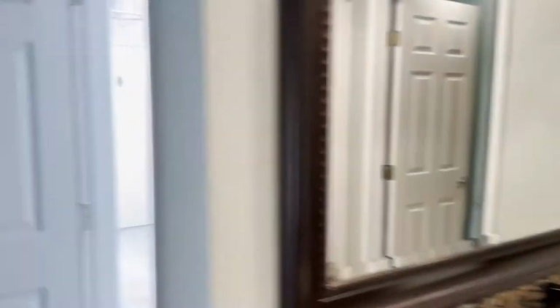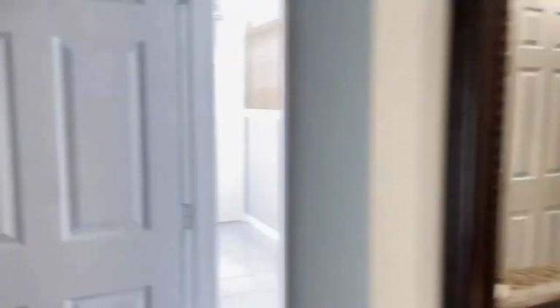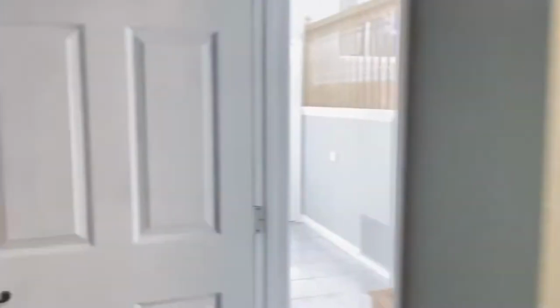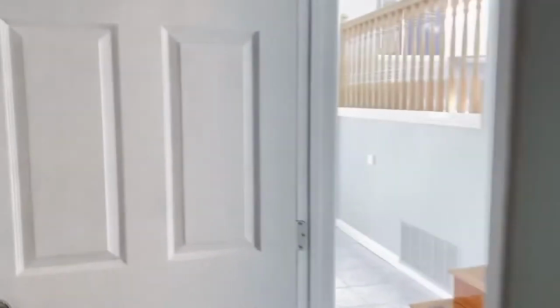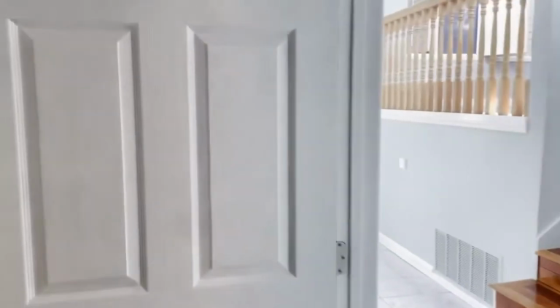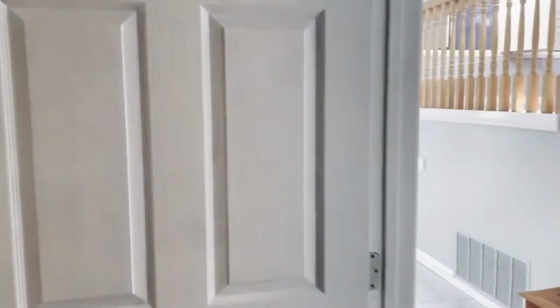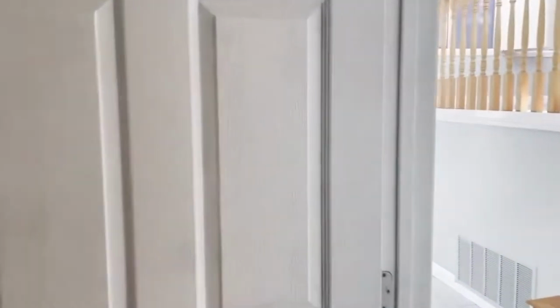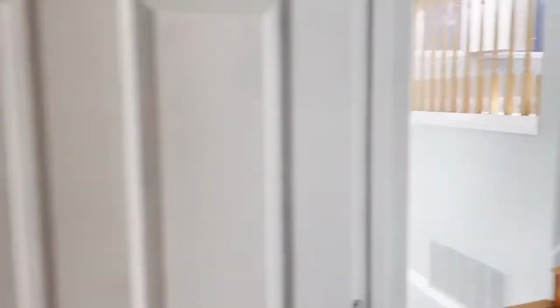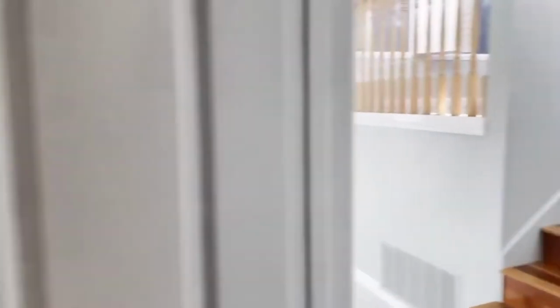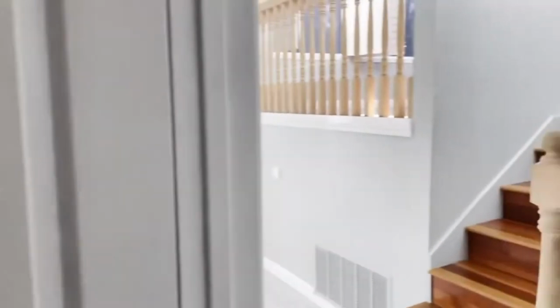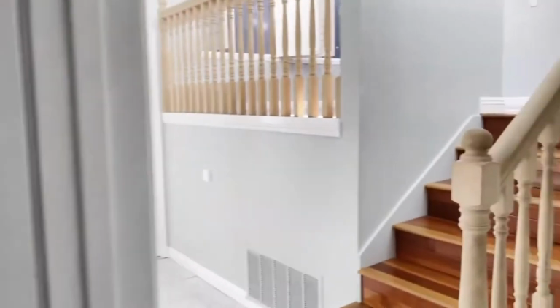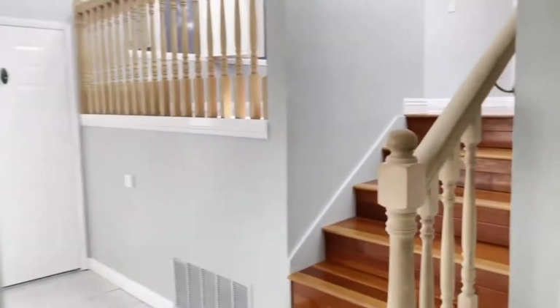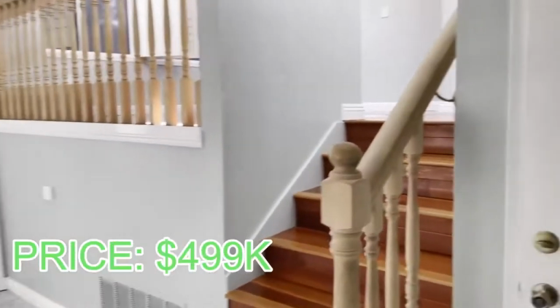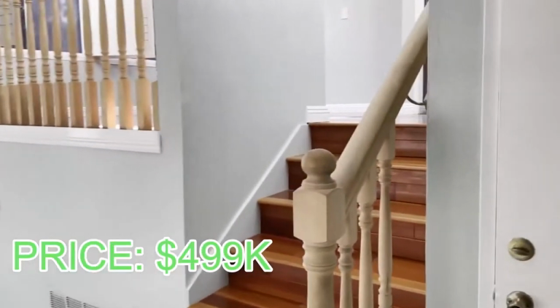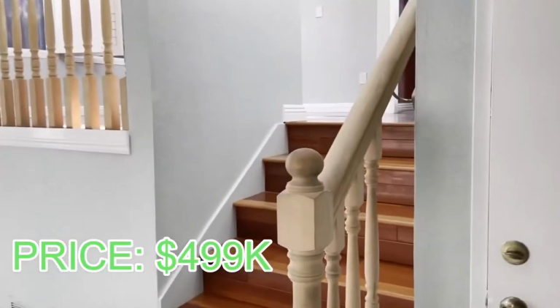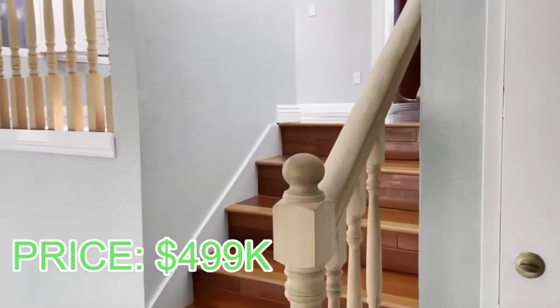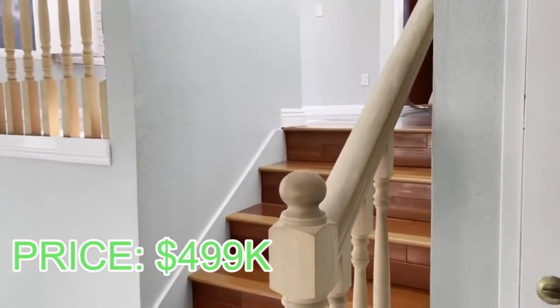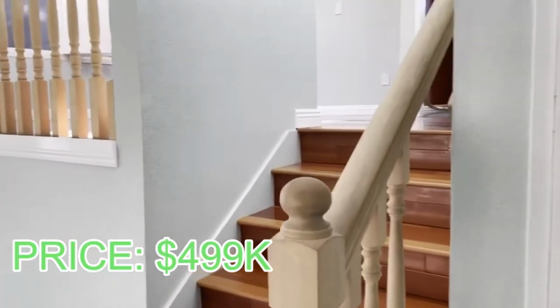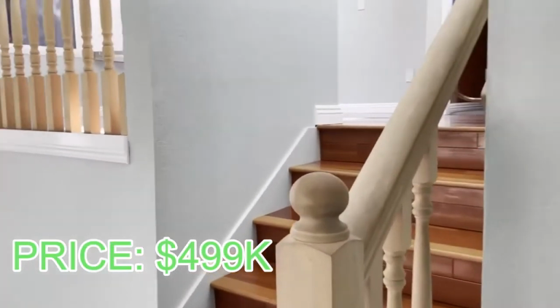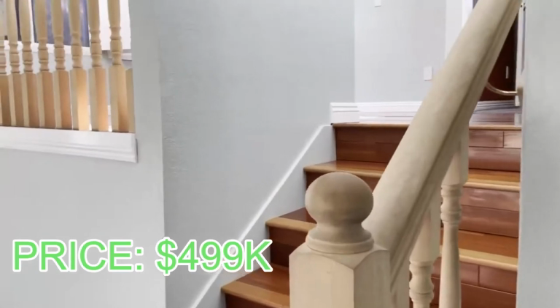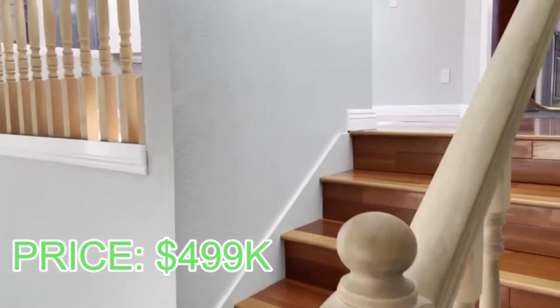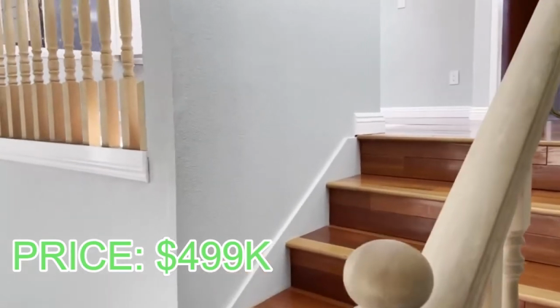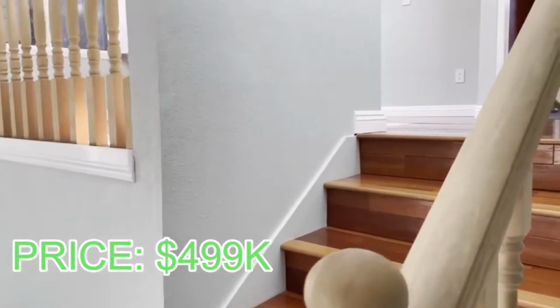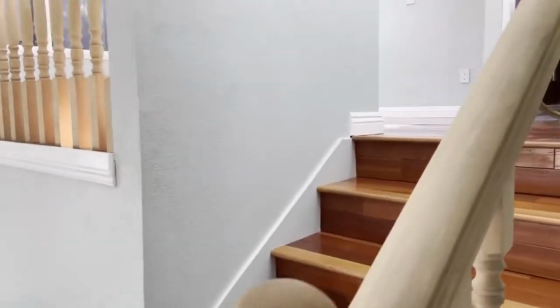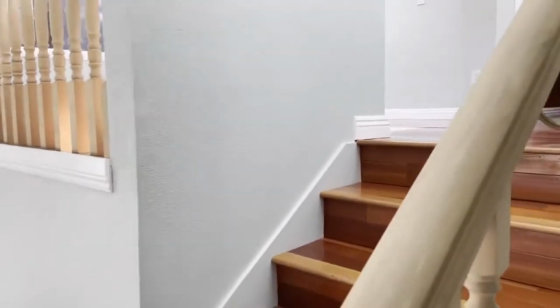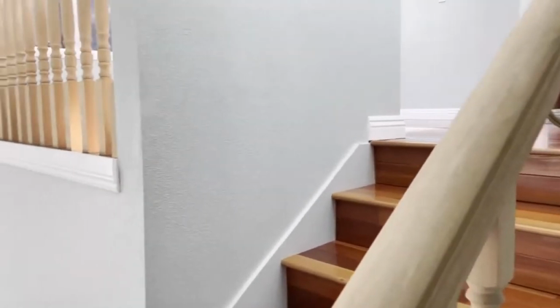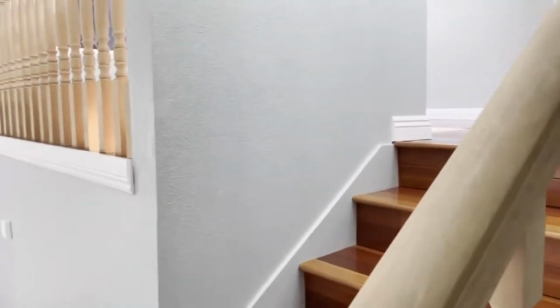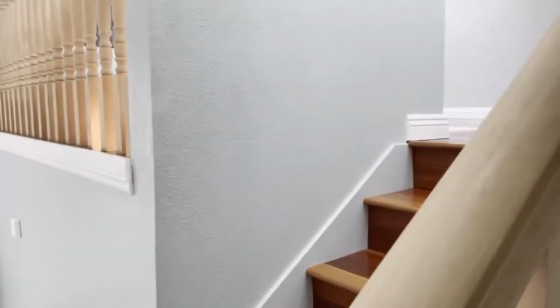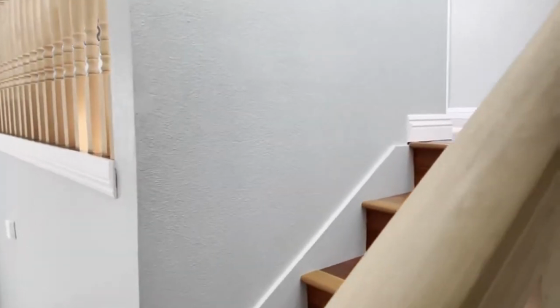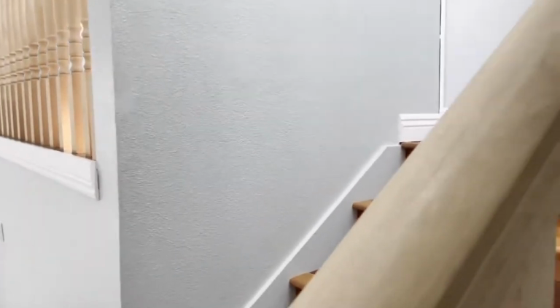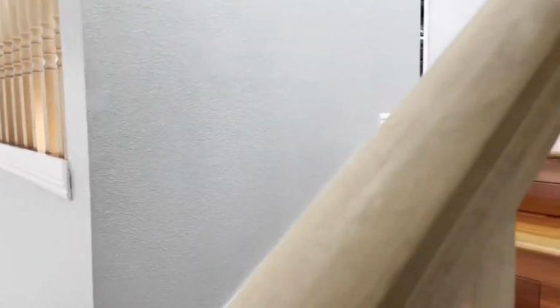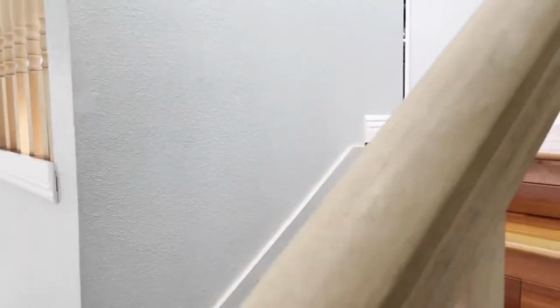It's priced at $499,000. That's it — only $499,000.